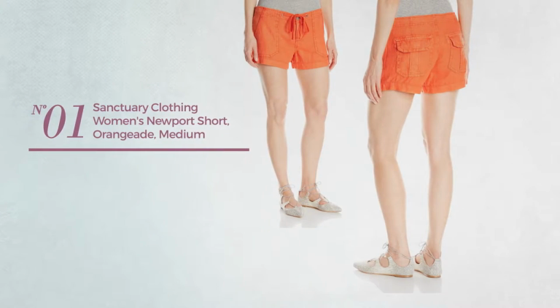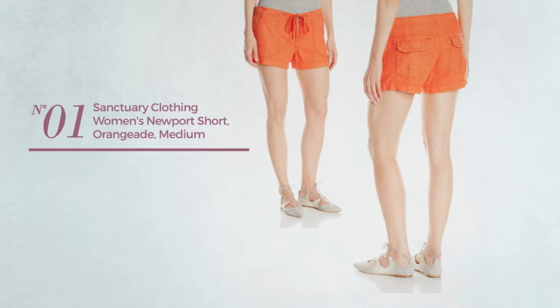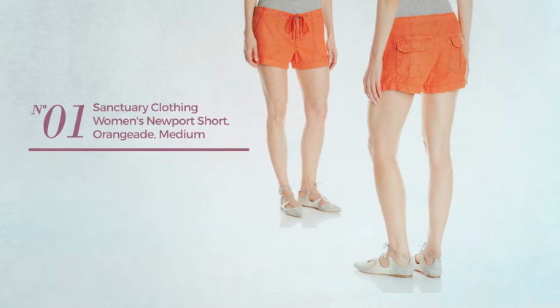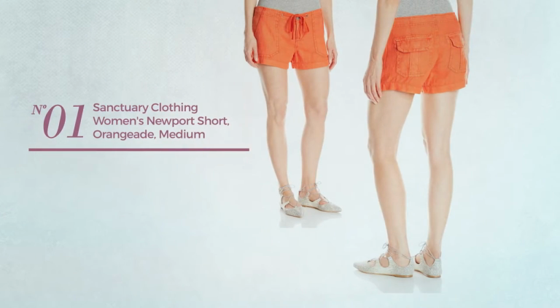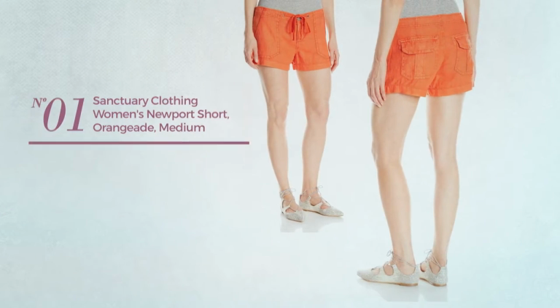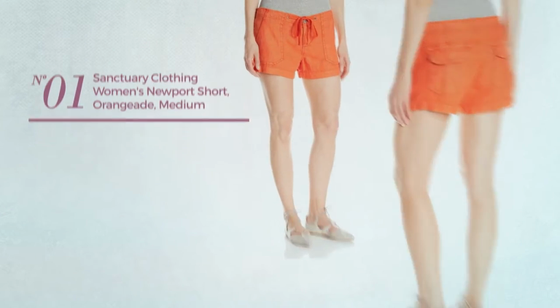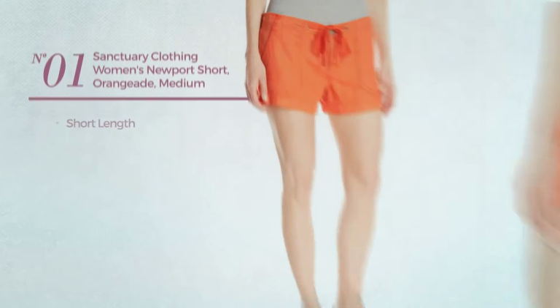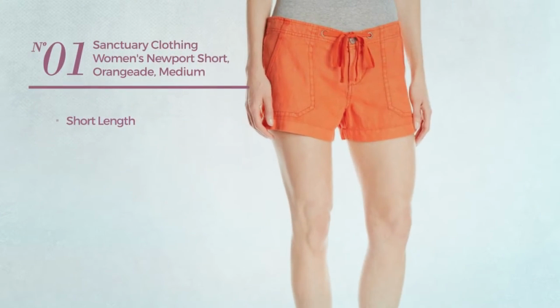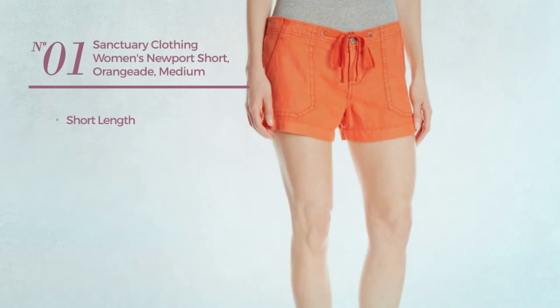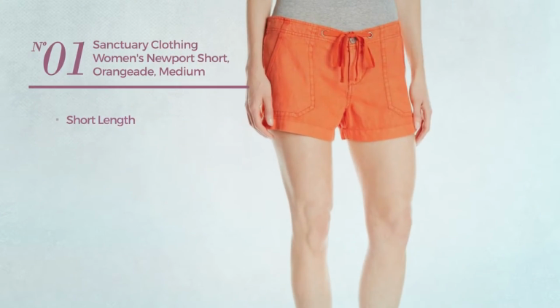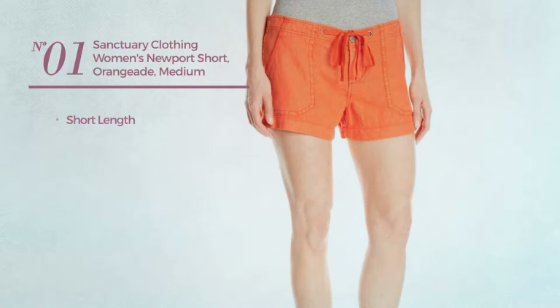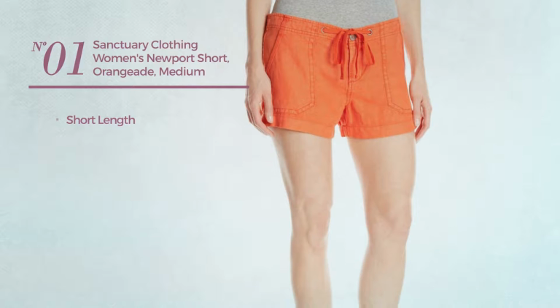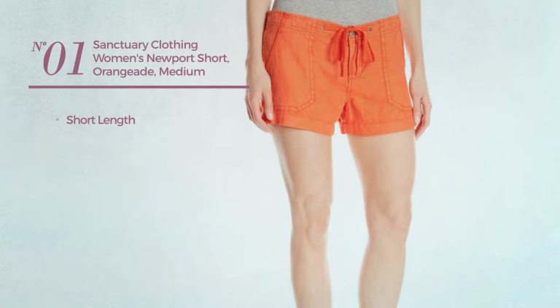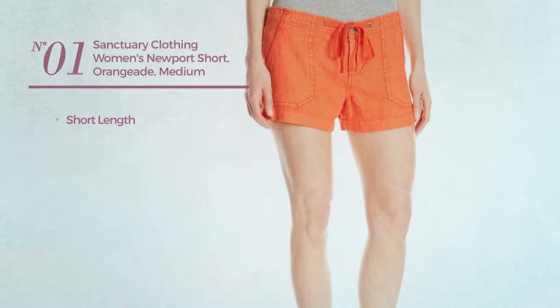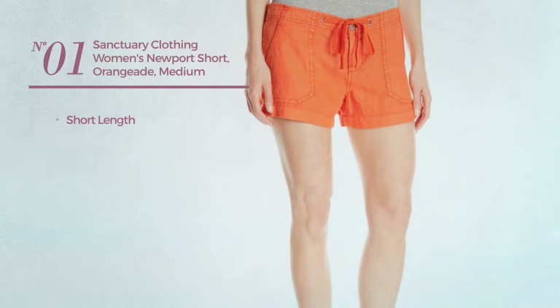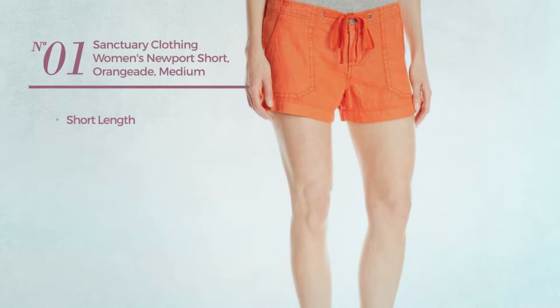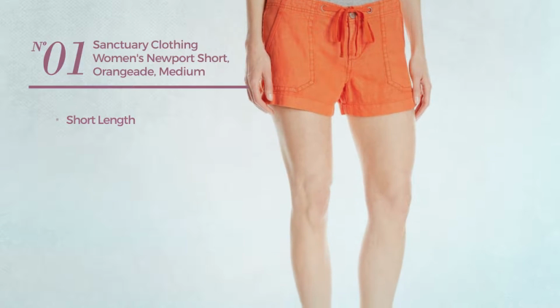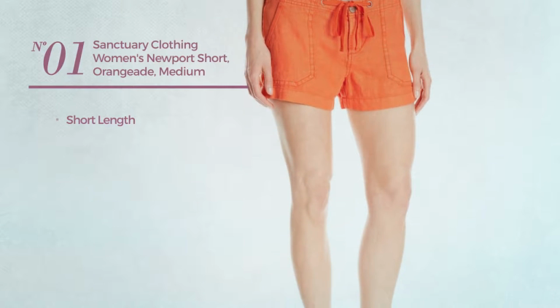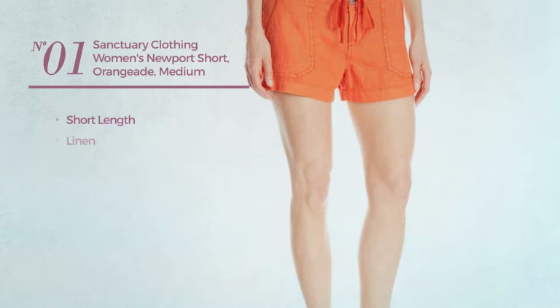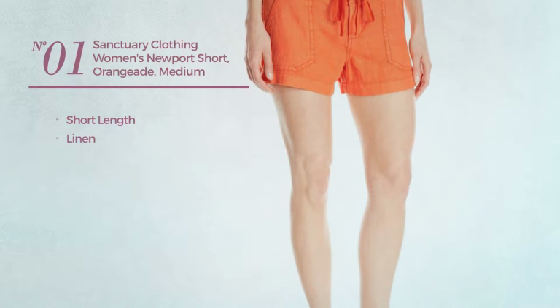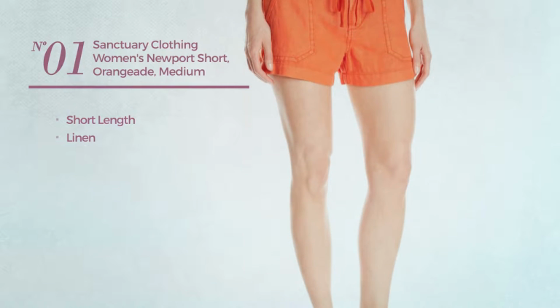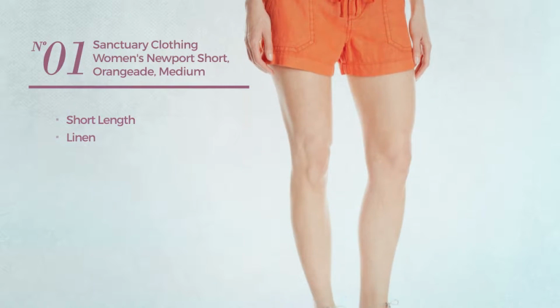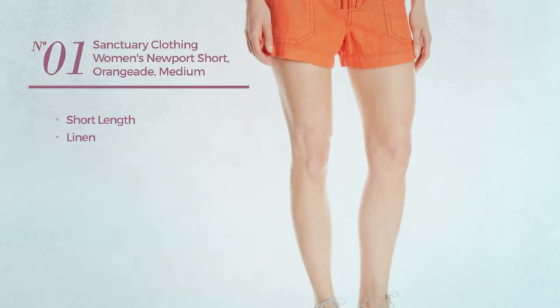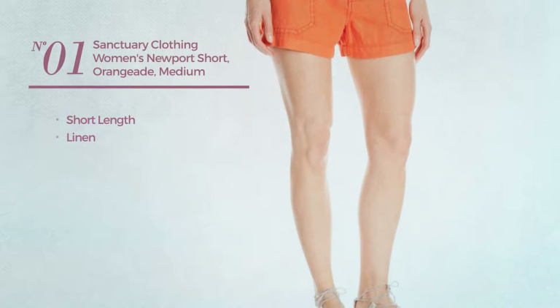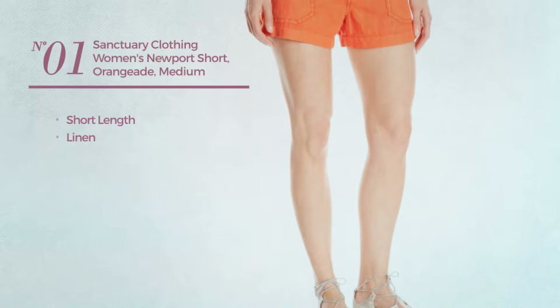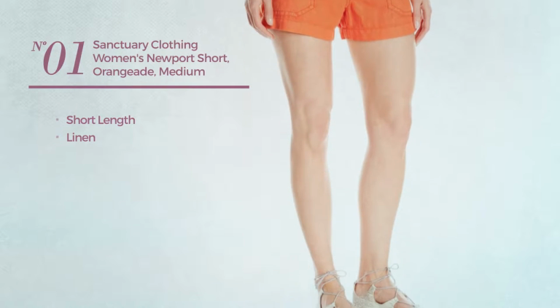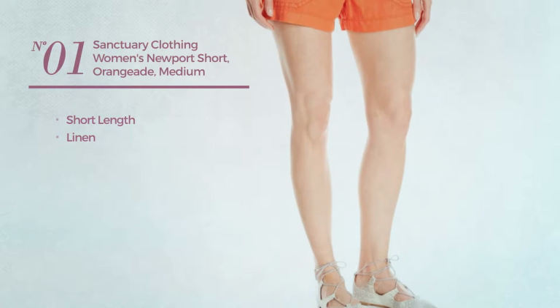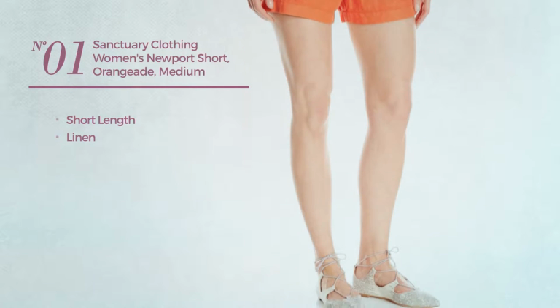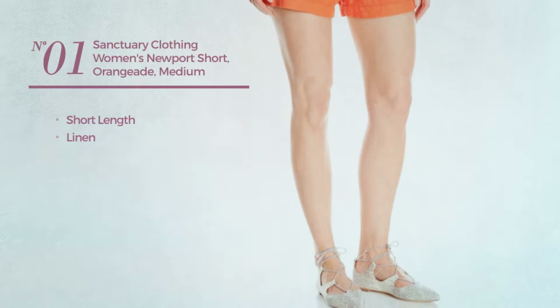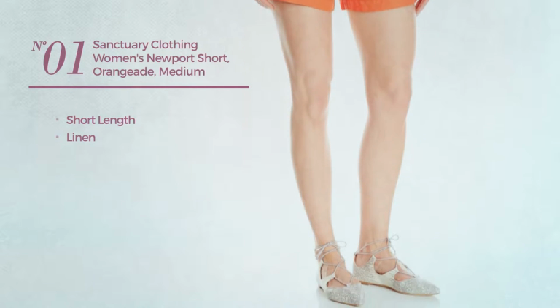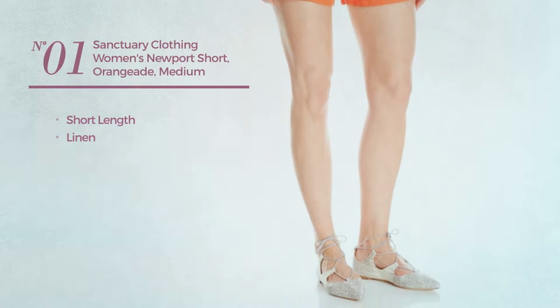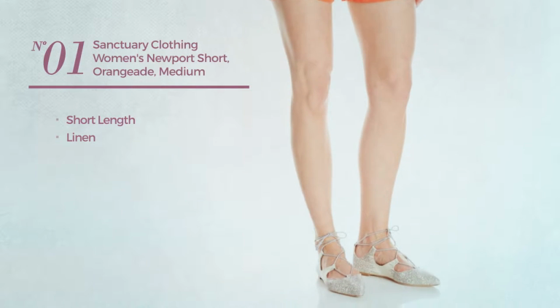Number 1. A short length garment made of linen. Available merely in orange color.